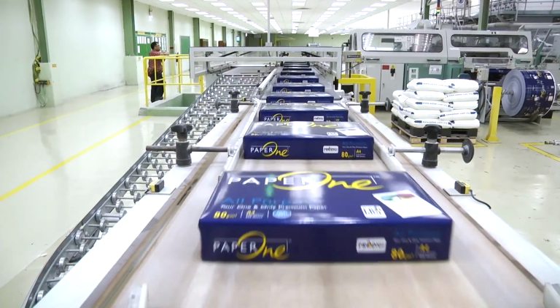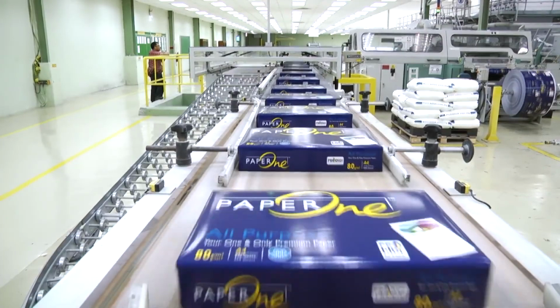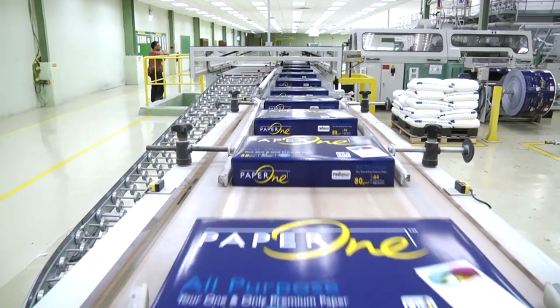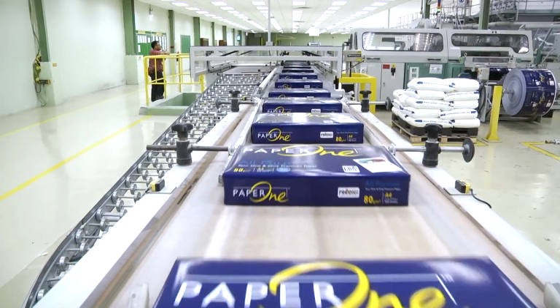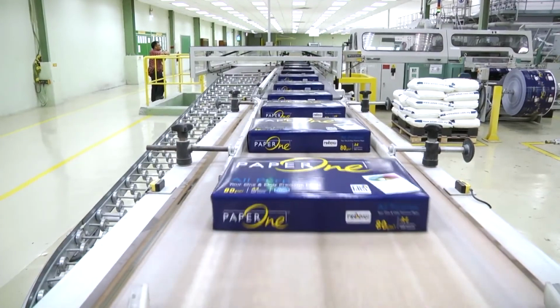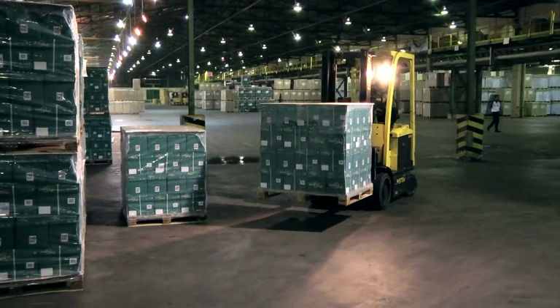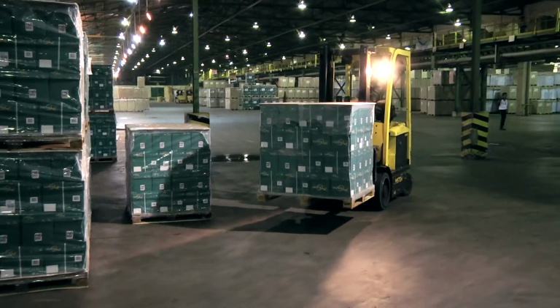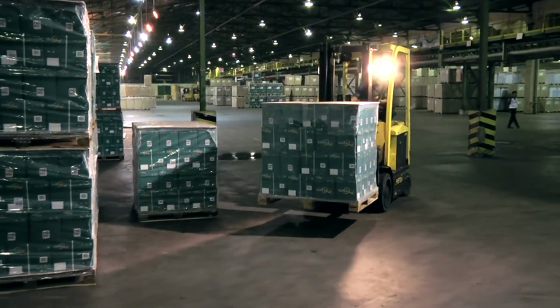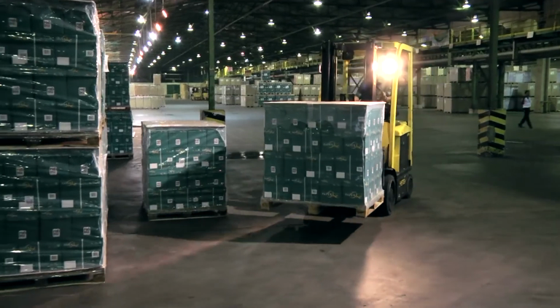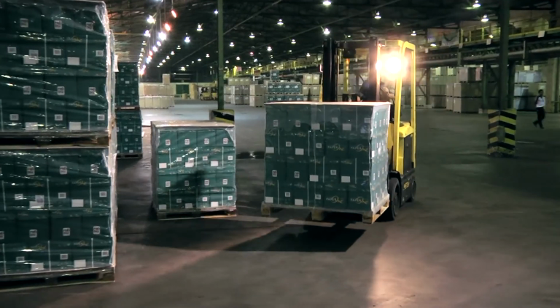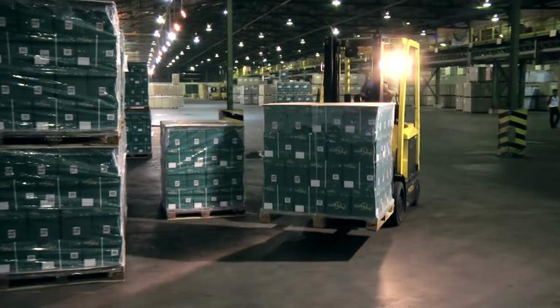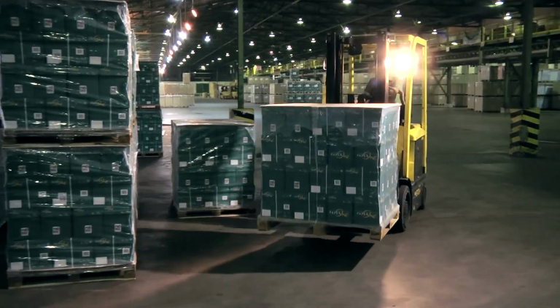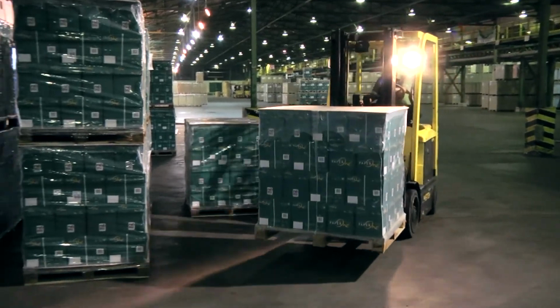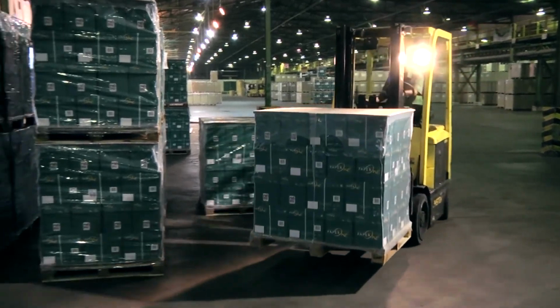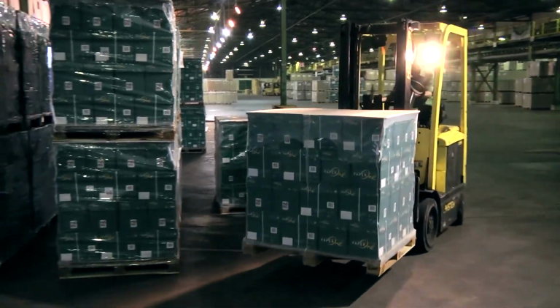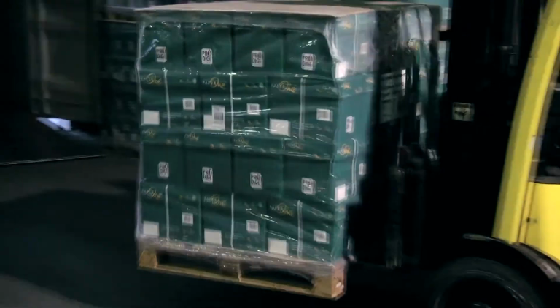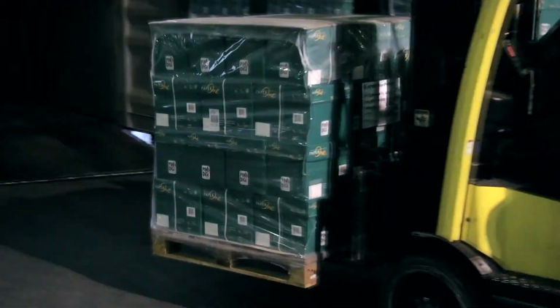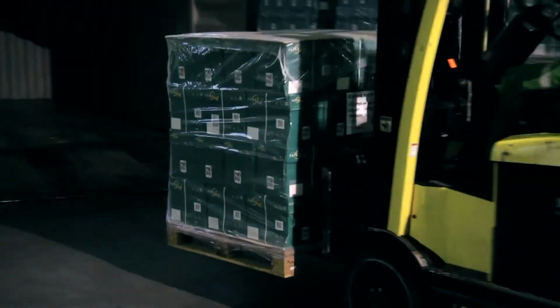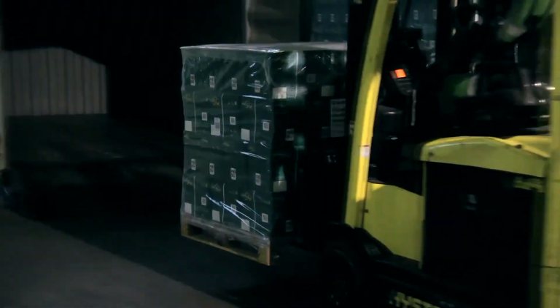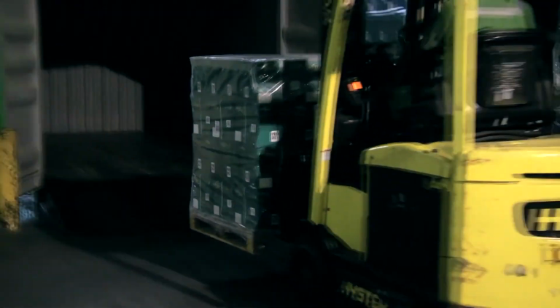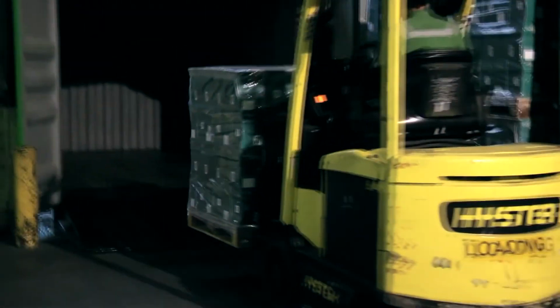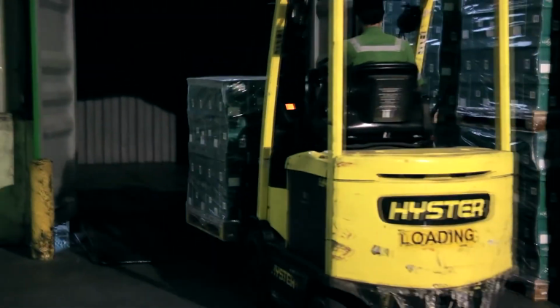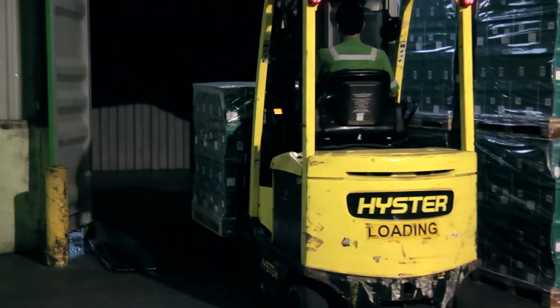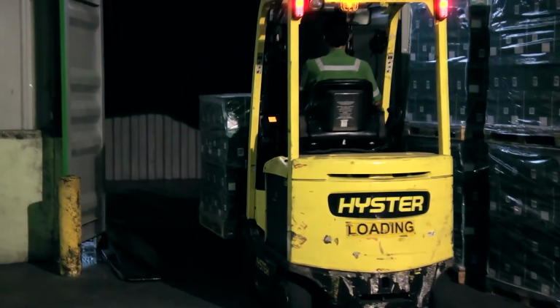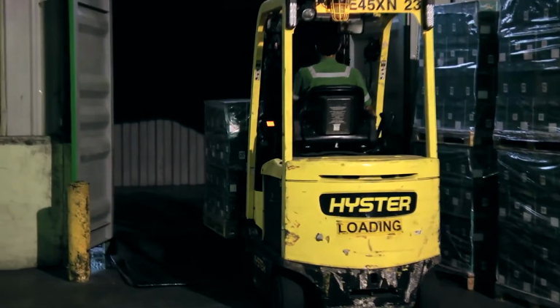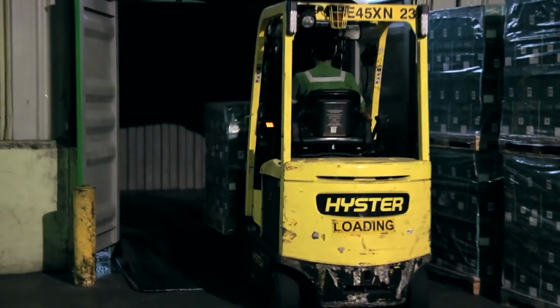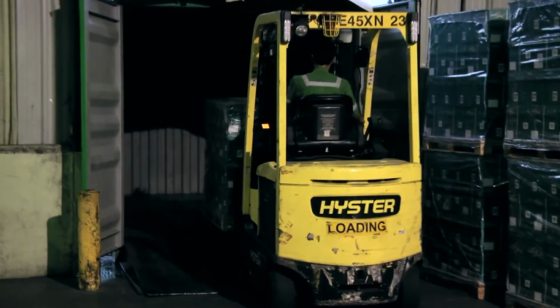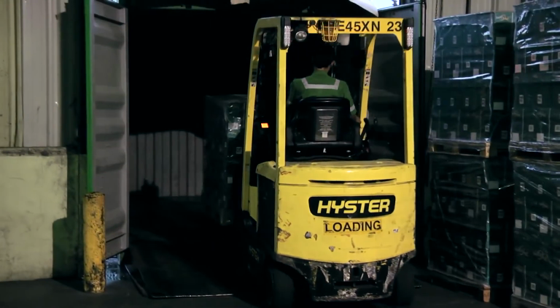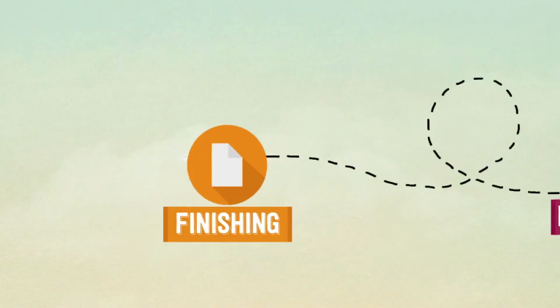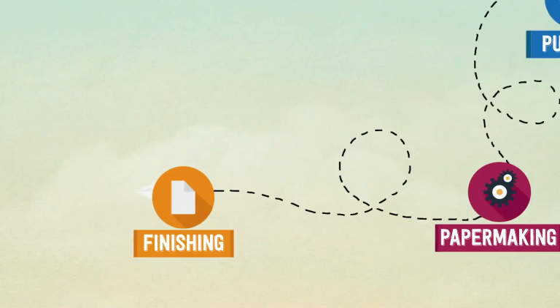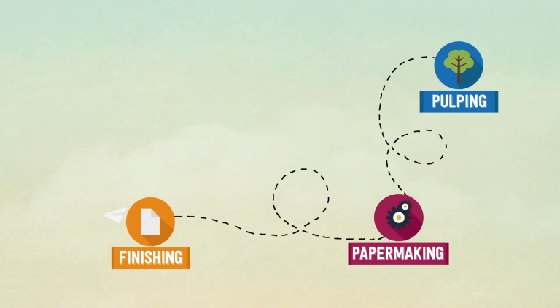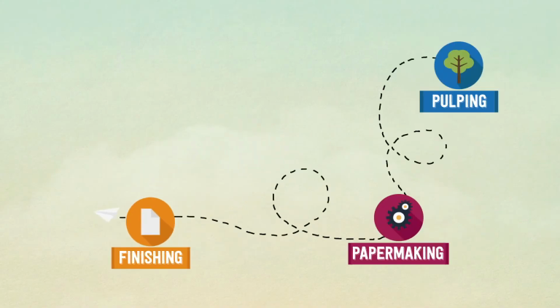Before being stacked into cartons and shipped worldwide, delivered to your doorstep, ready to be the launch pad of your next masterpiece.